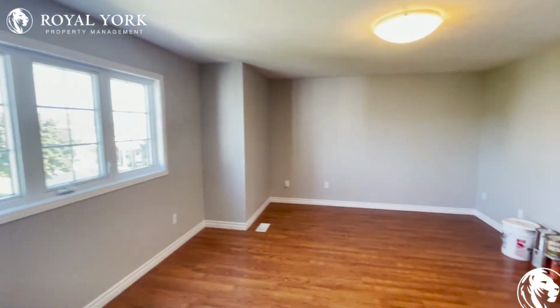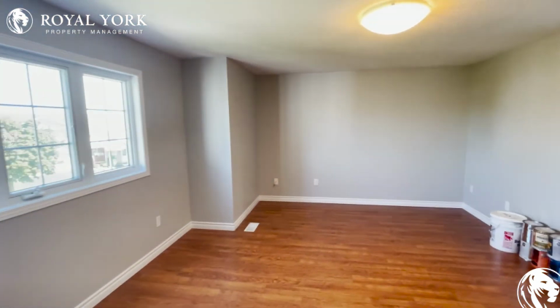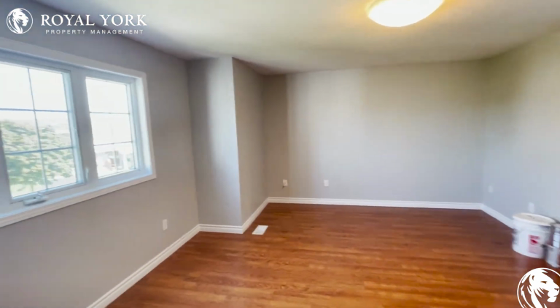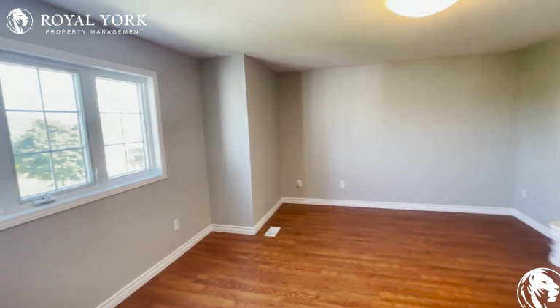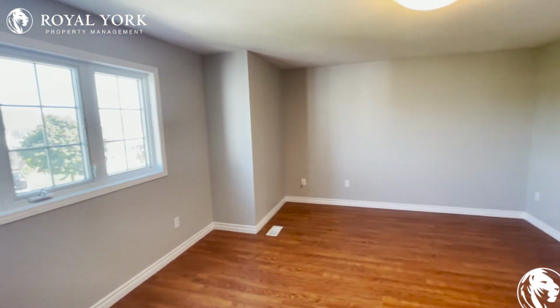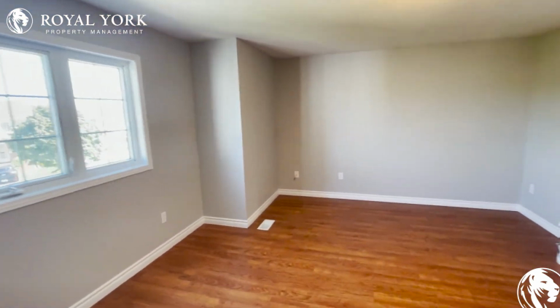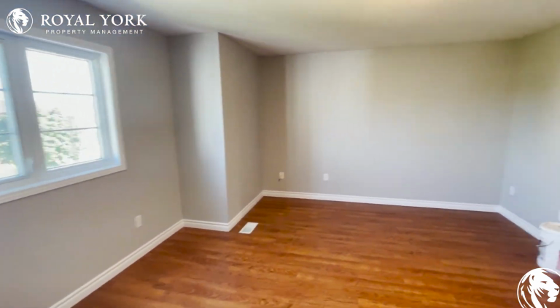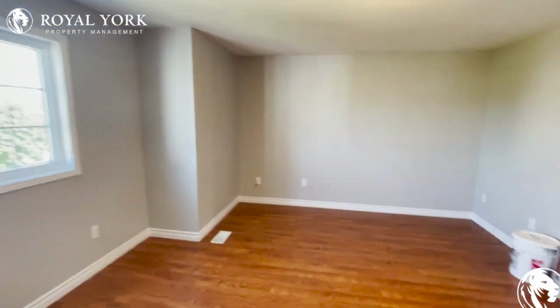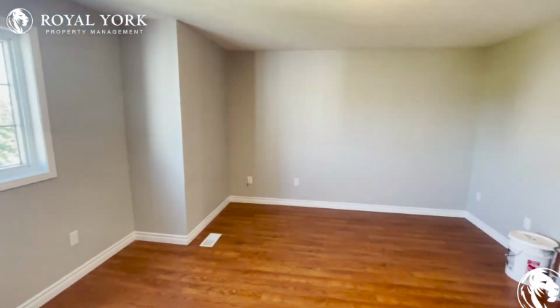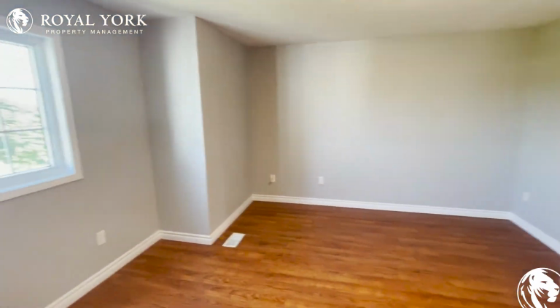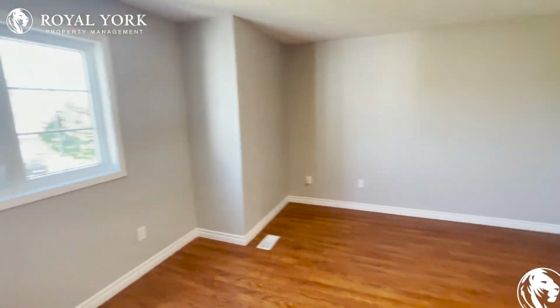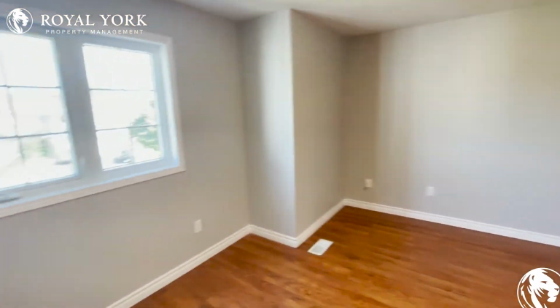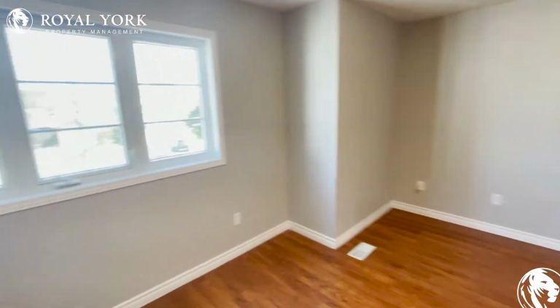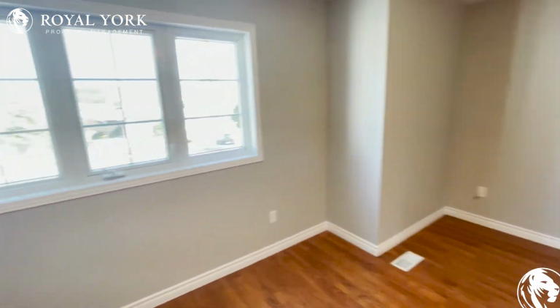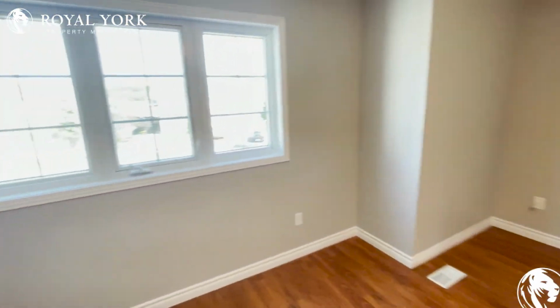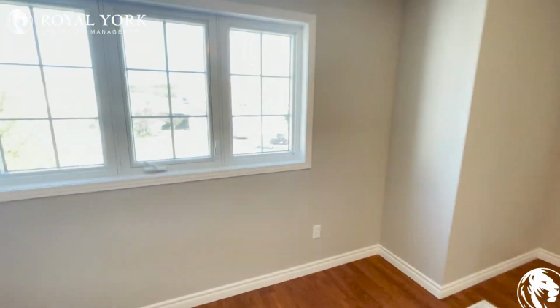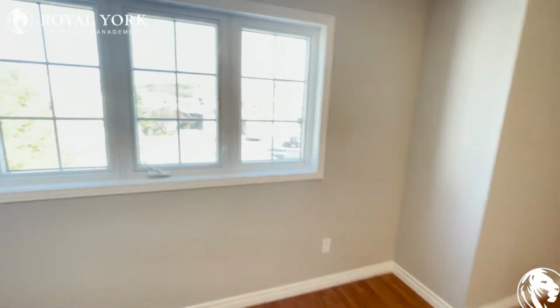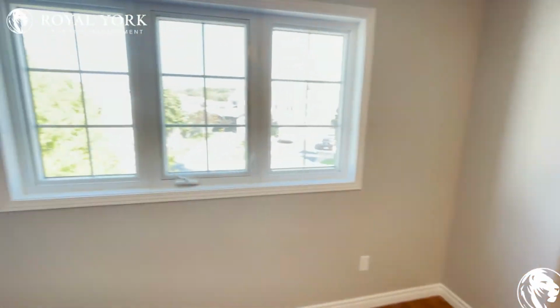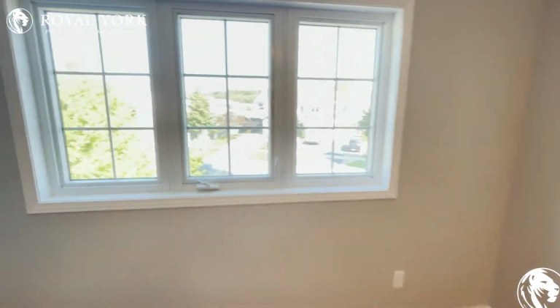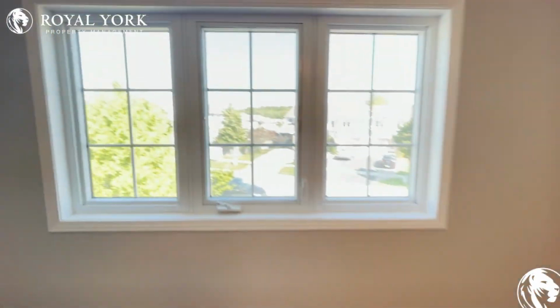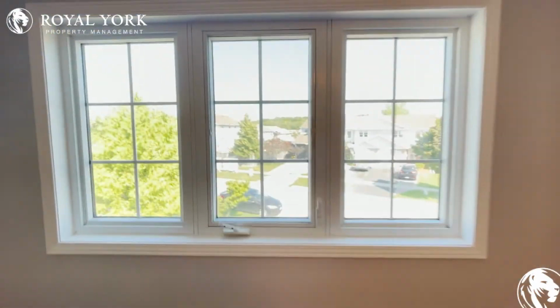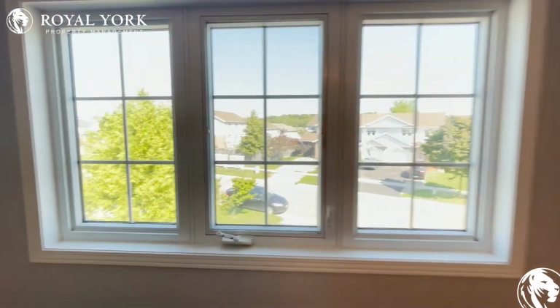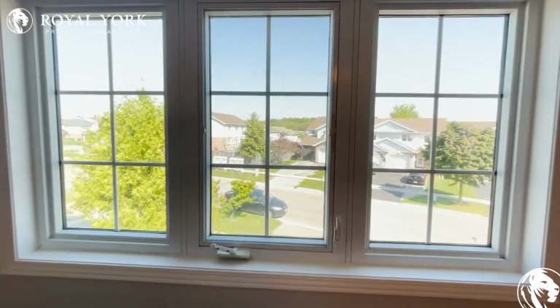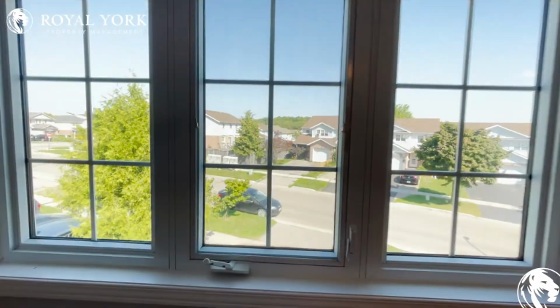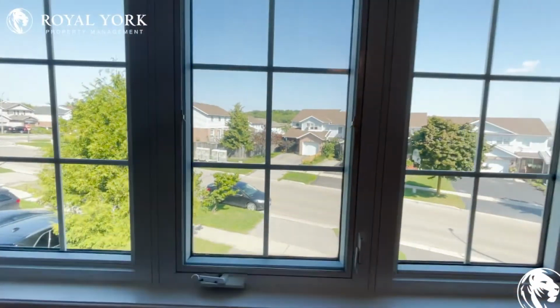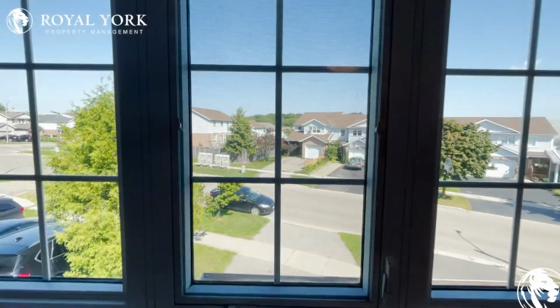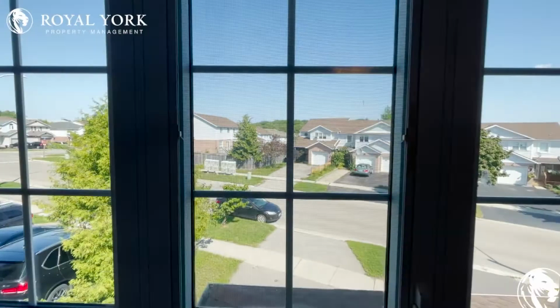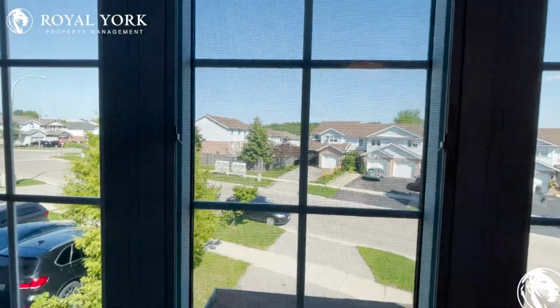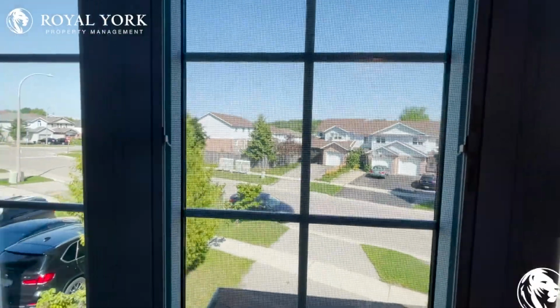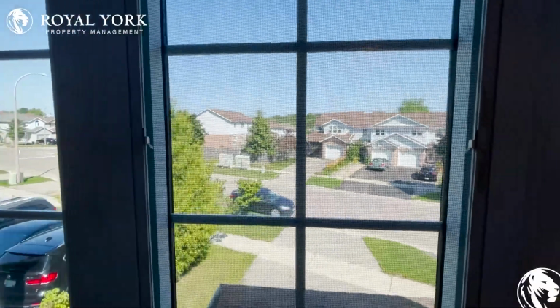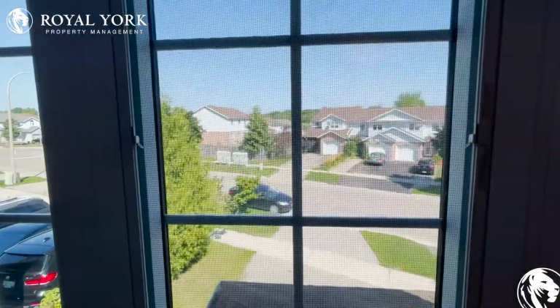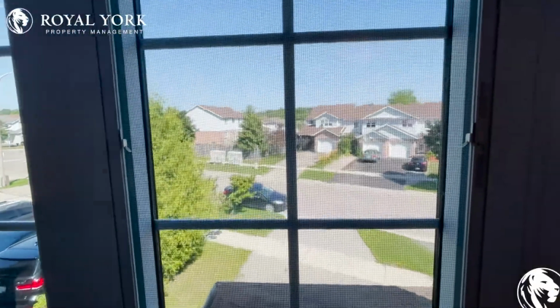If you are interested in this property, please contact Royal York Property Management for more details. Thank you.